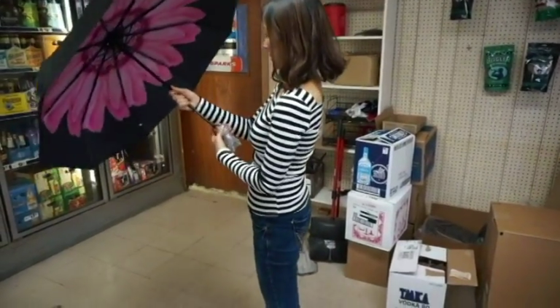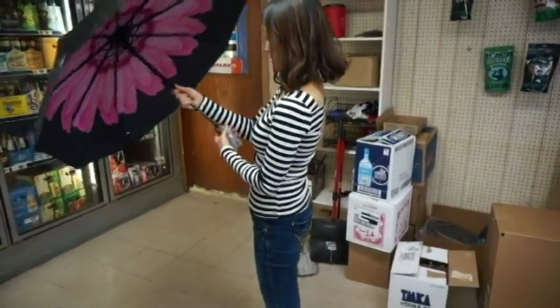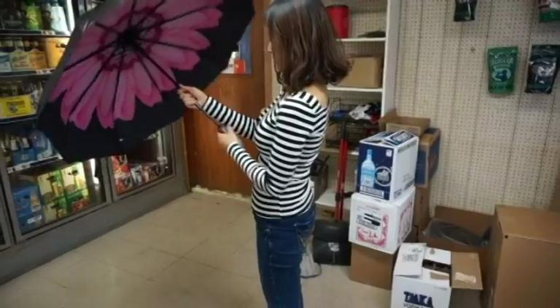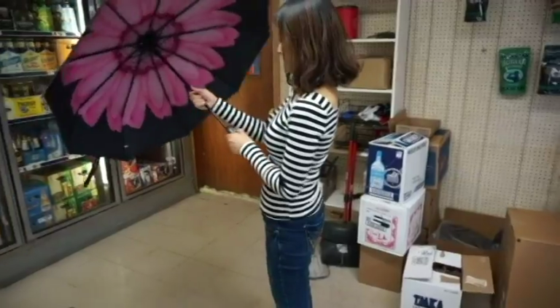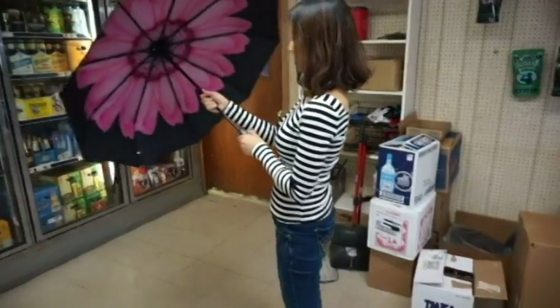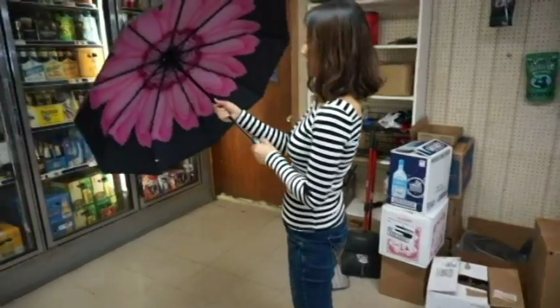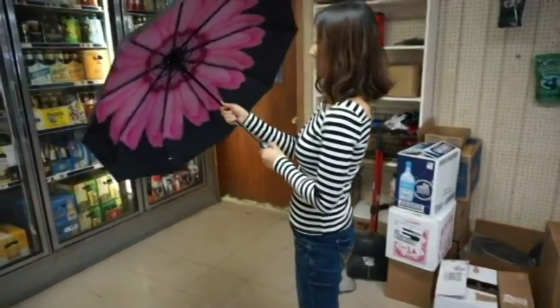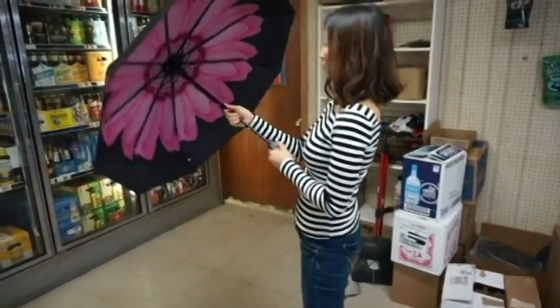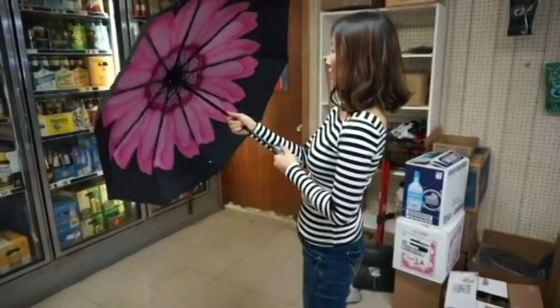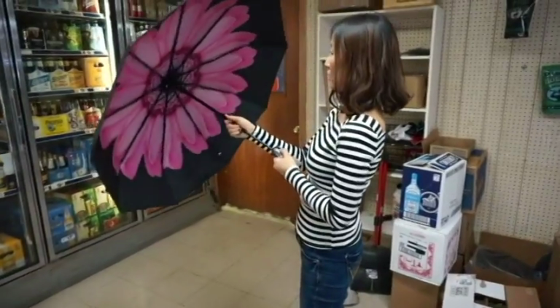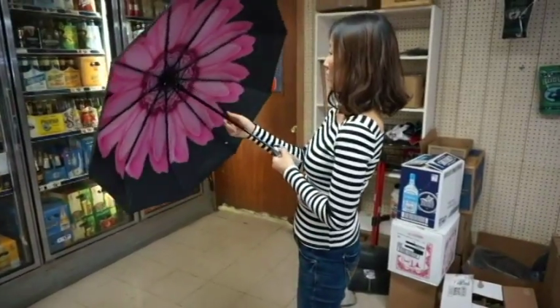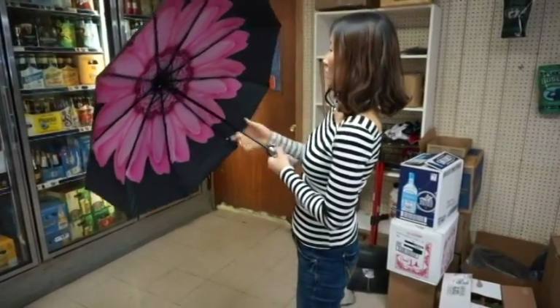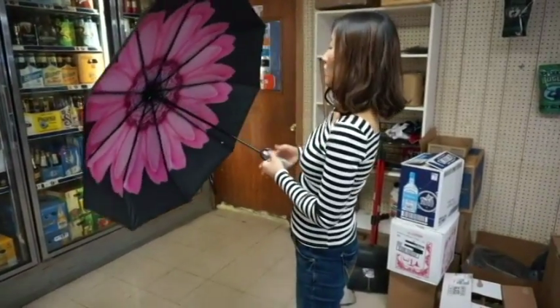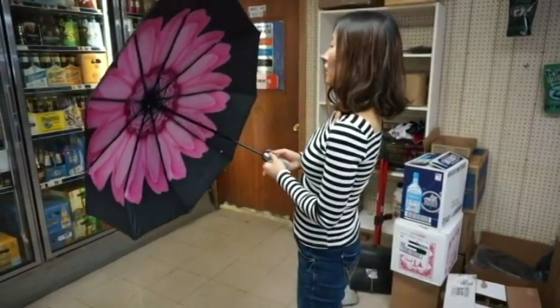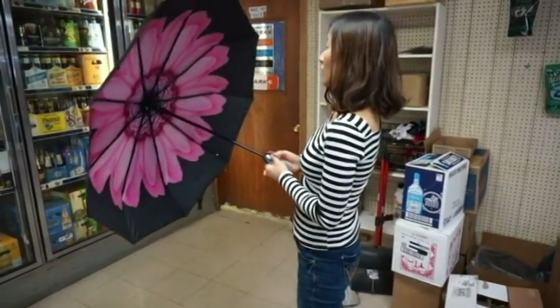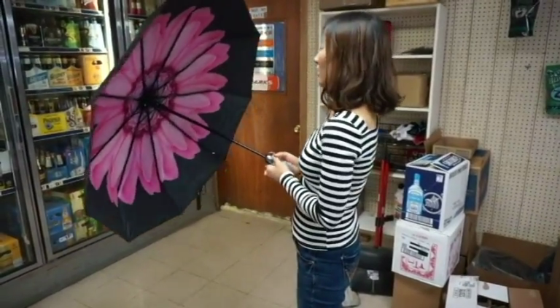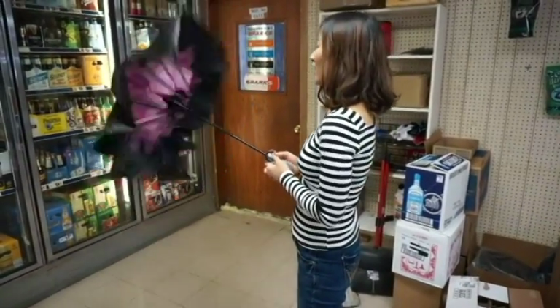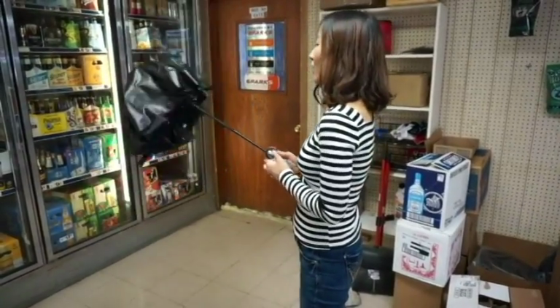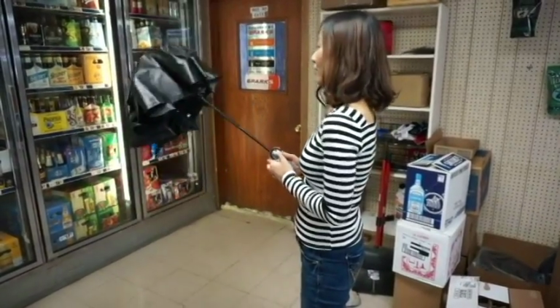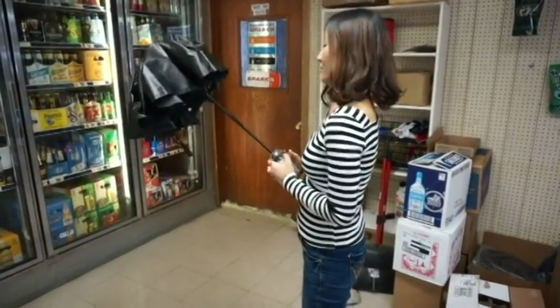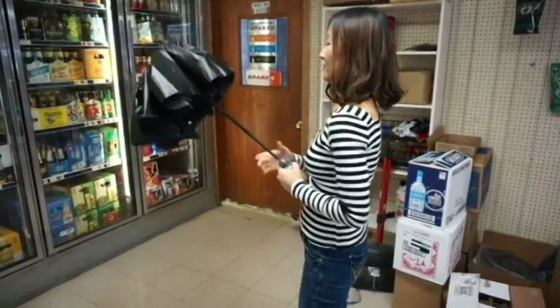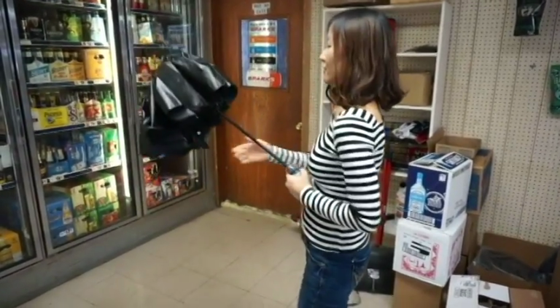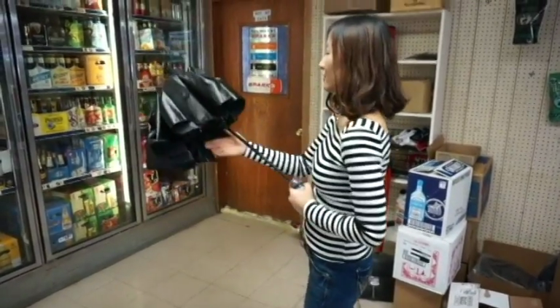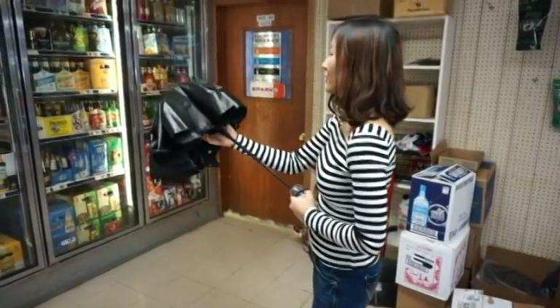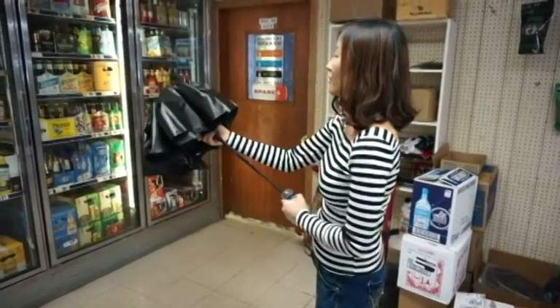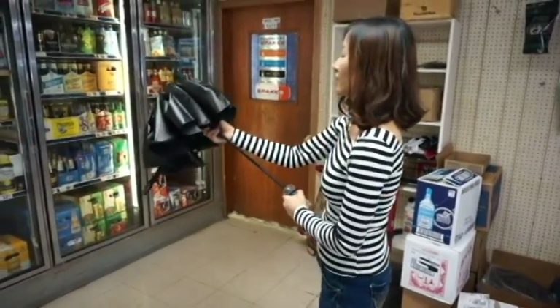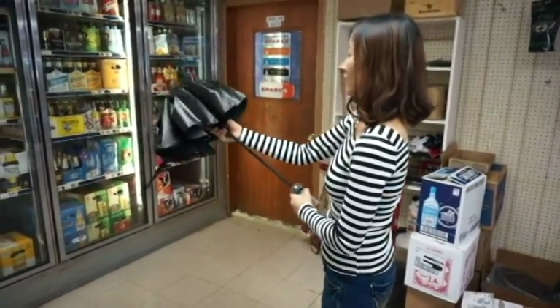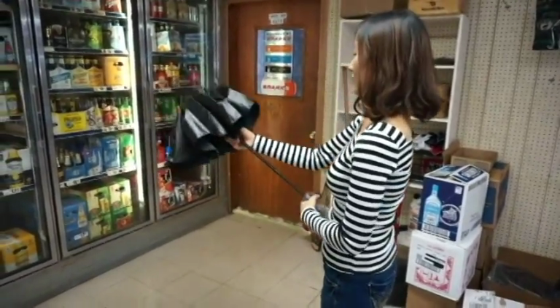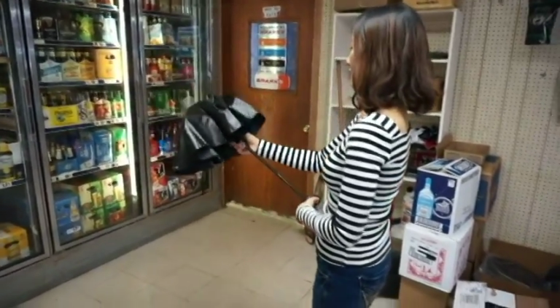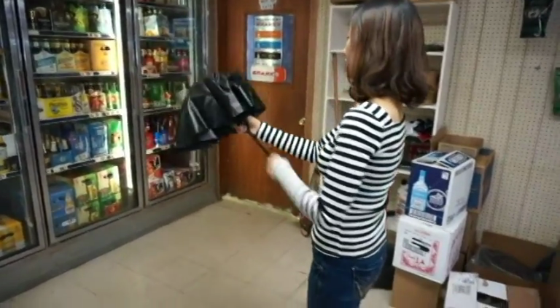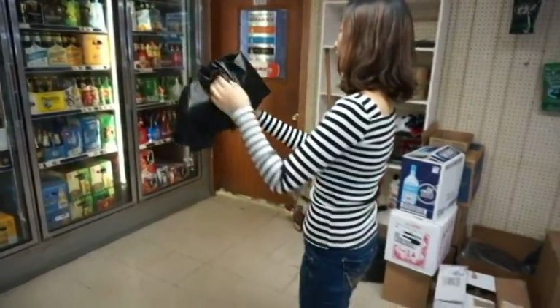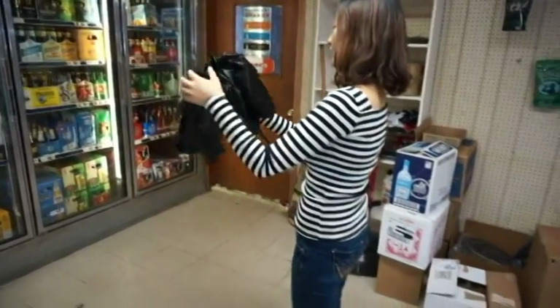Show them how to close it. One button. There you go. And then you just fold it back down.